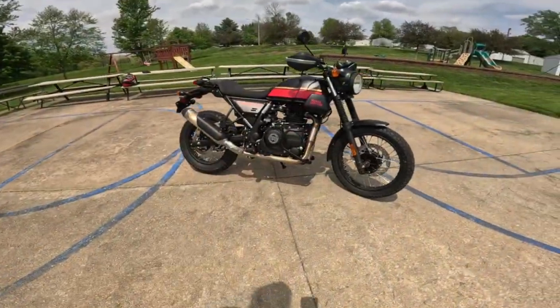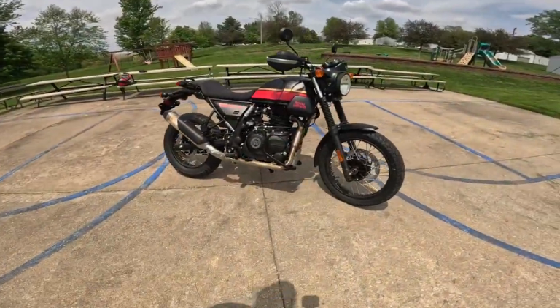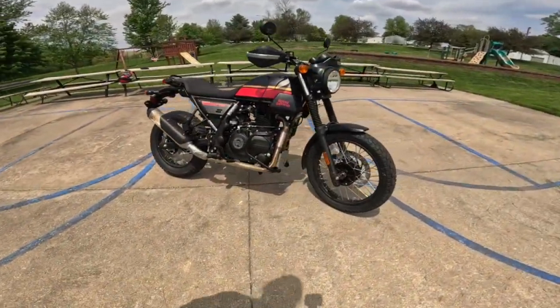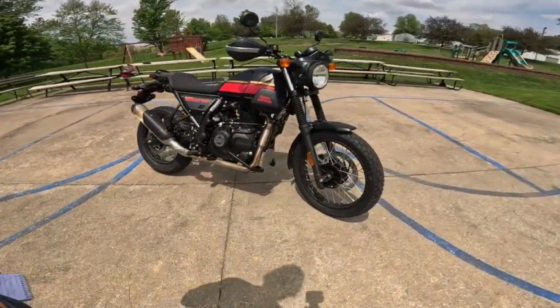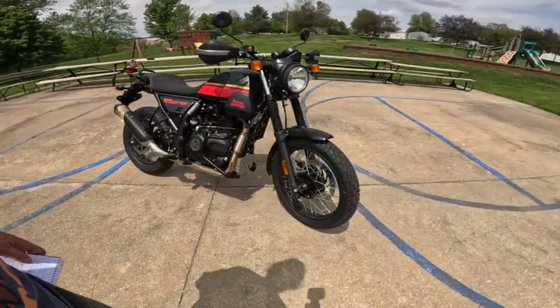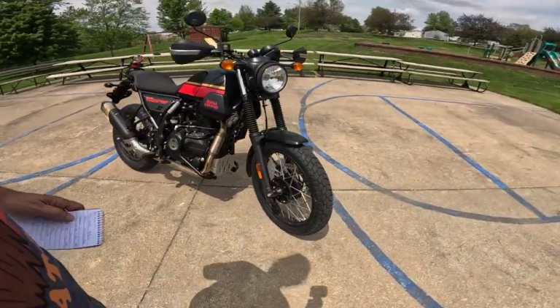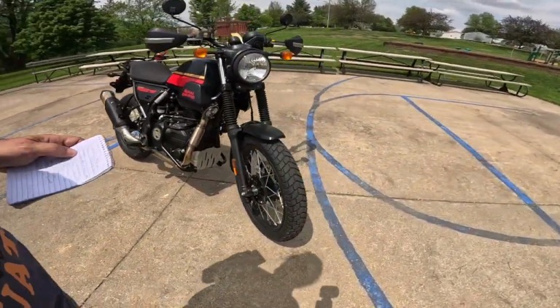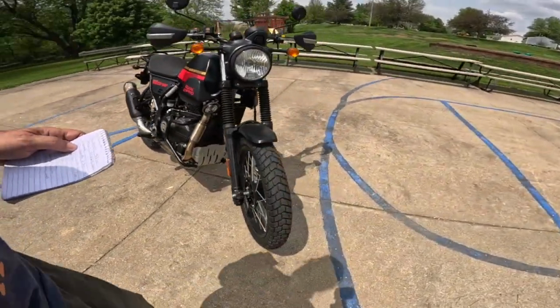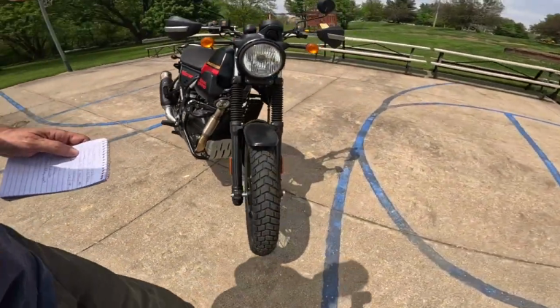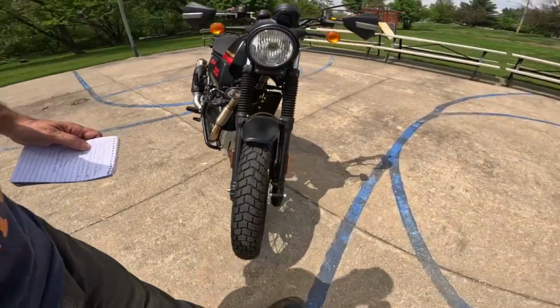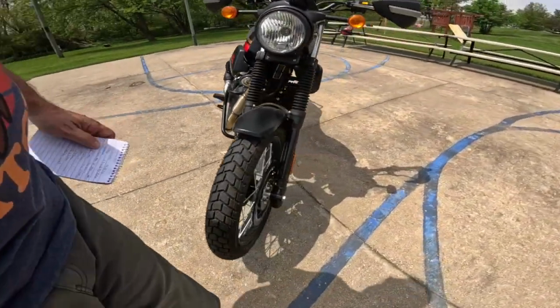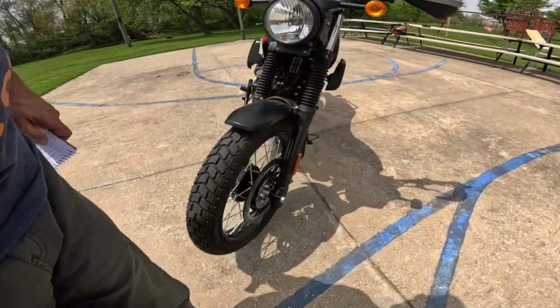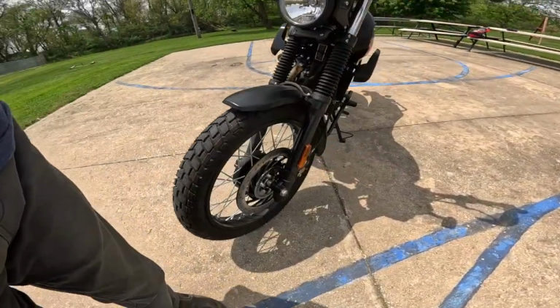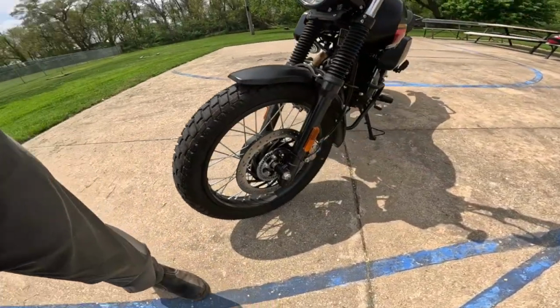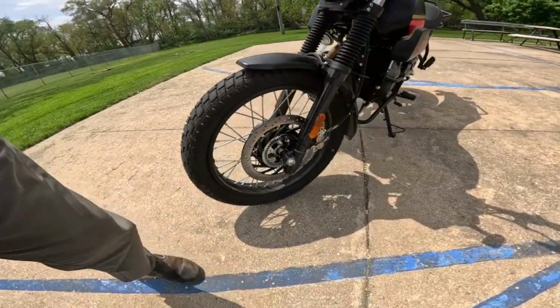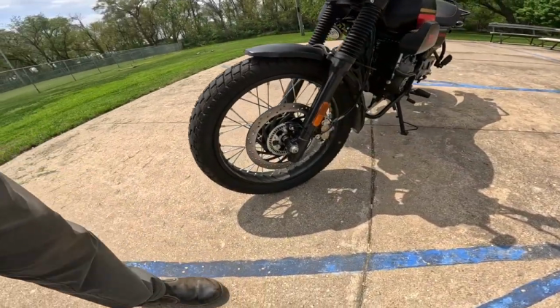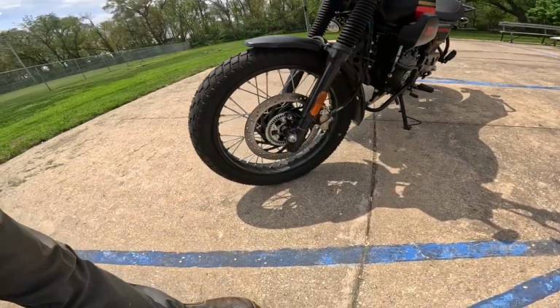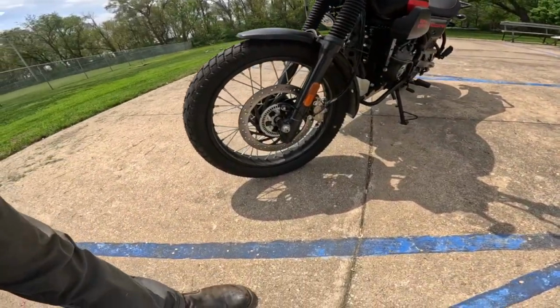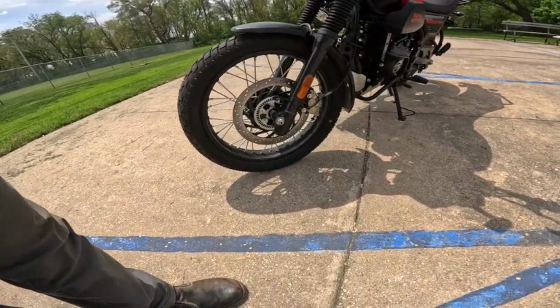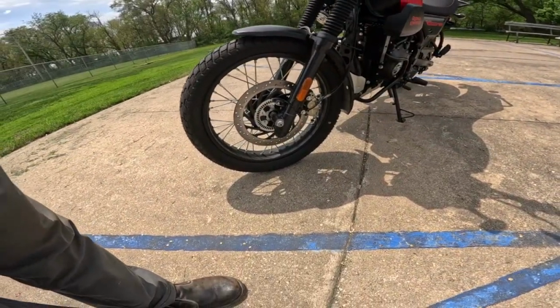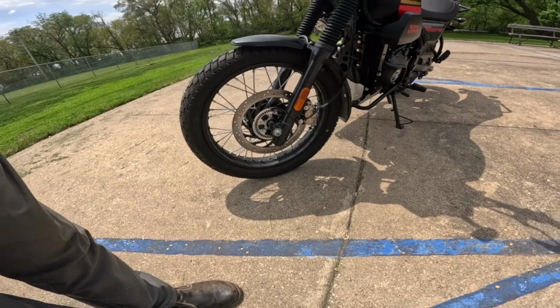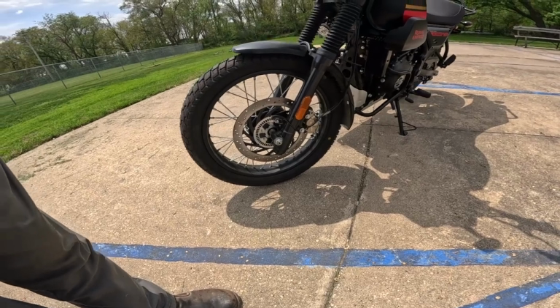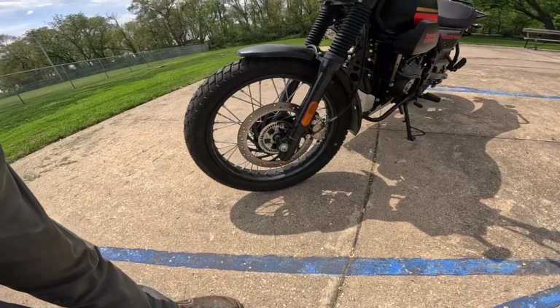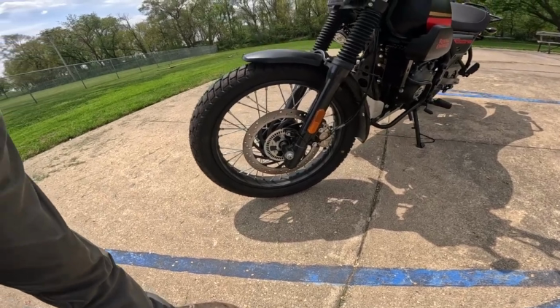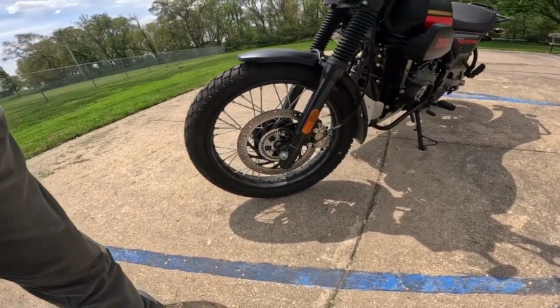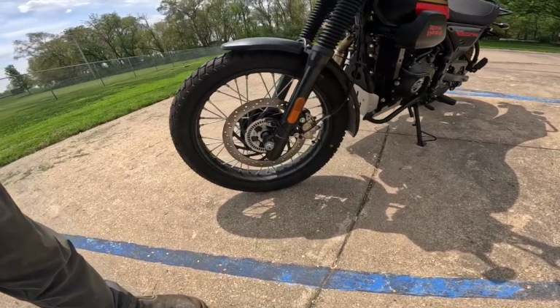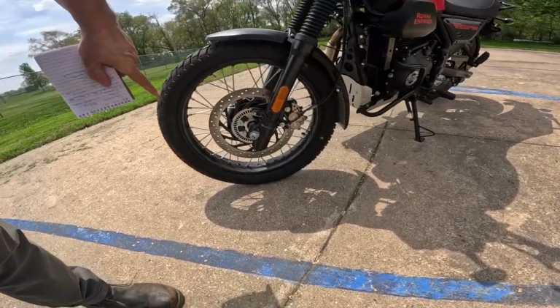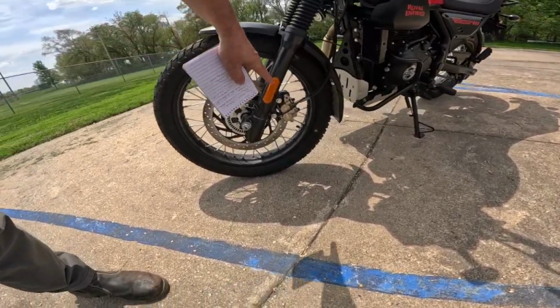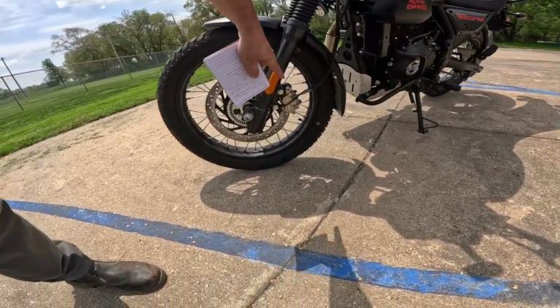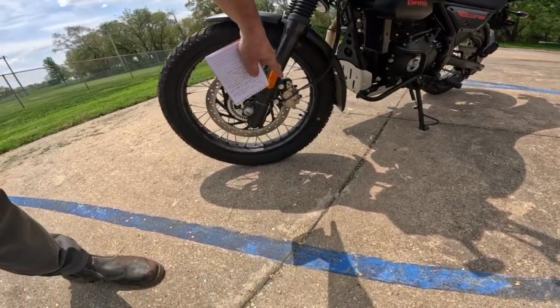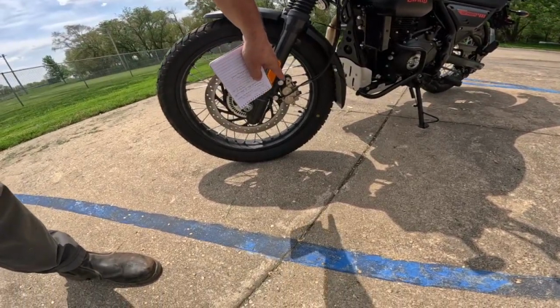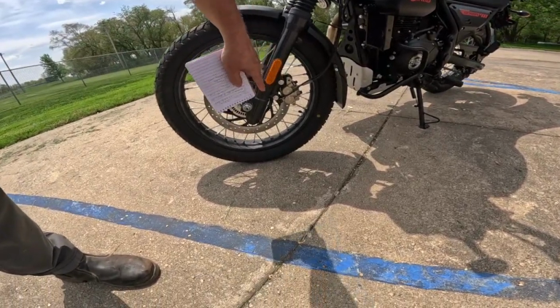Brakes on this is a 300 millimeter disc on the front, single disc, ABS, Bybre brakes, dual pot.